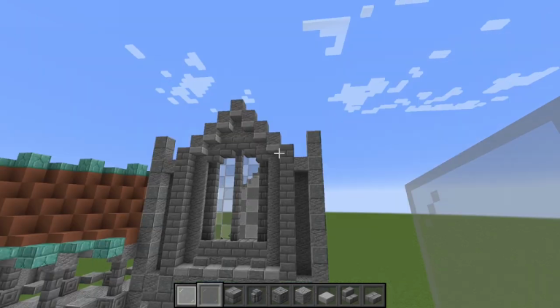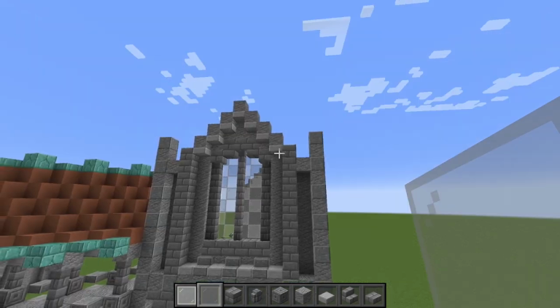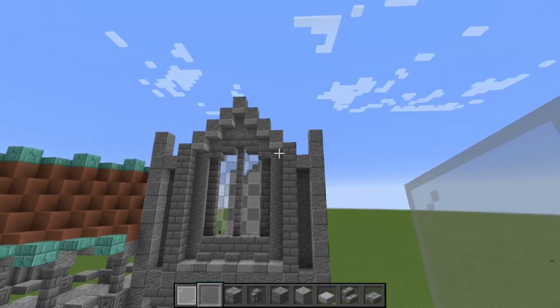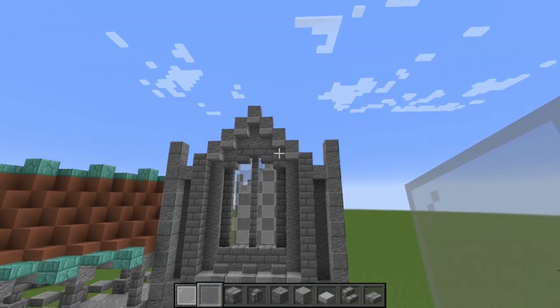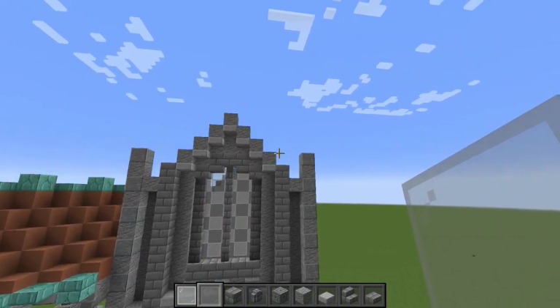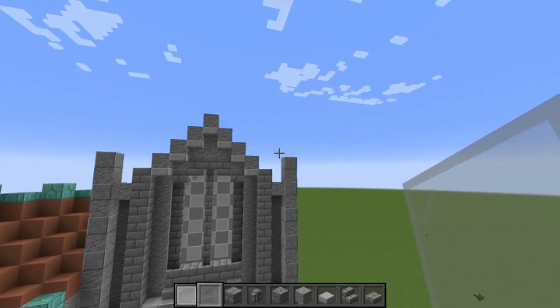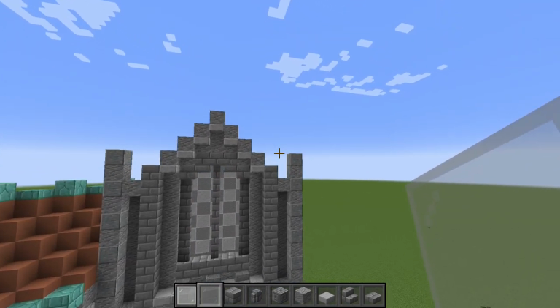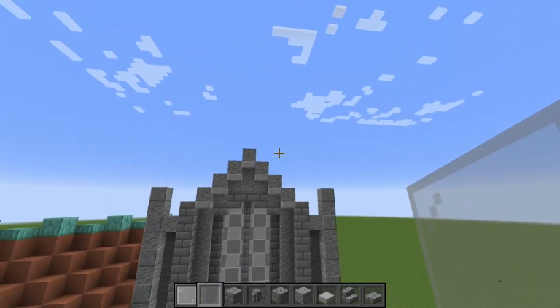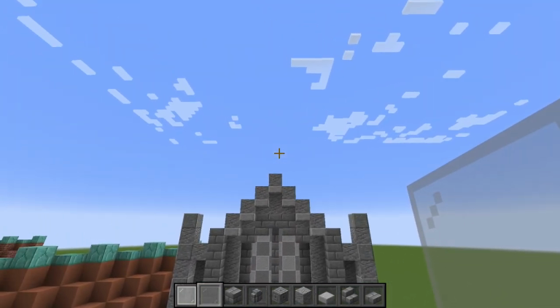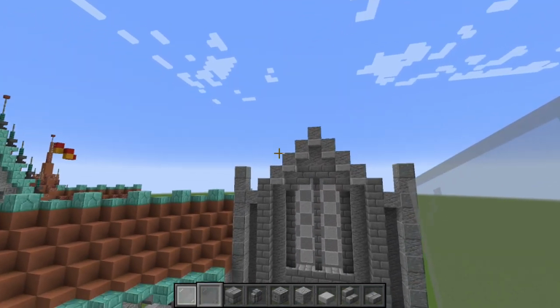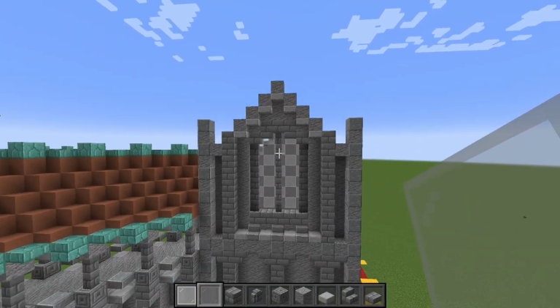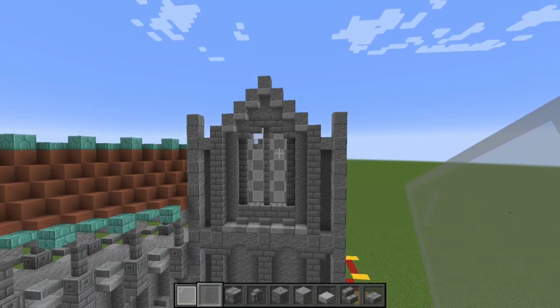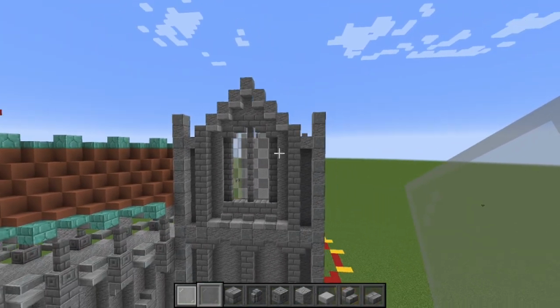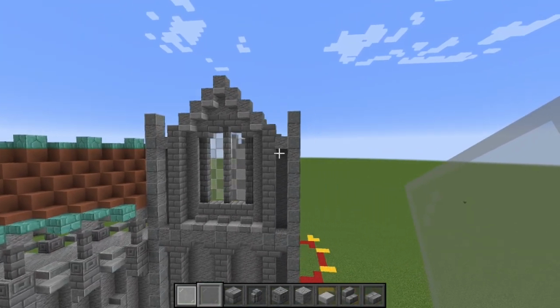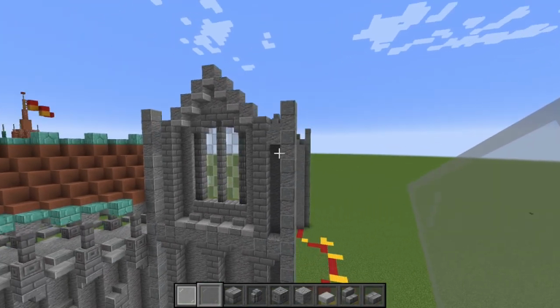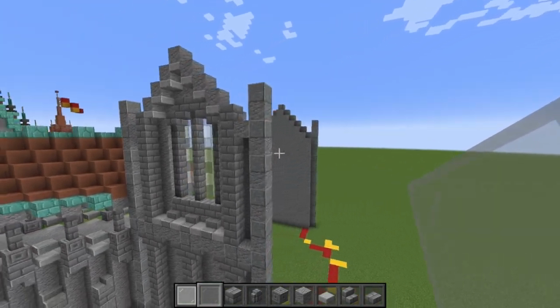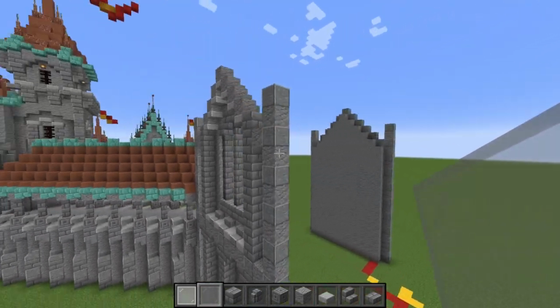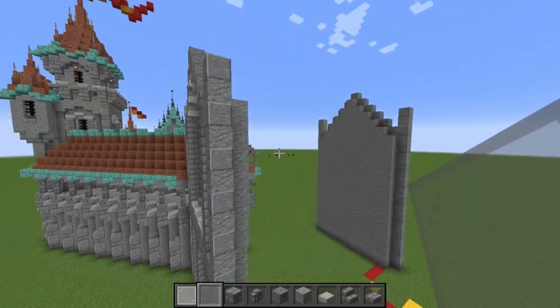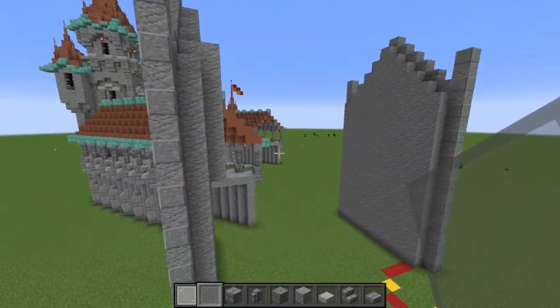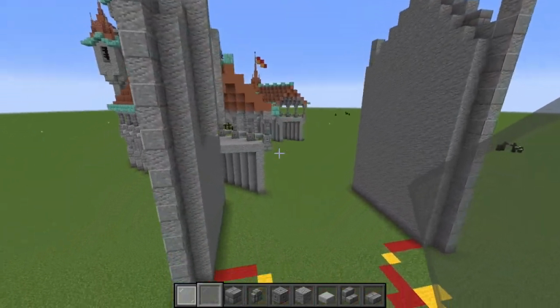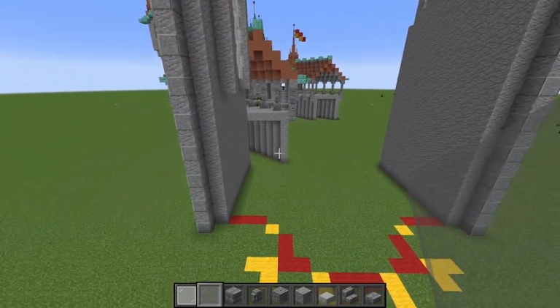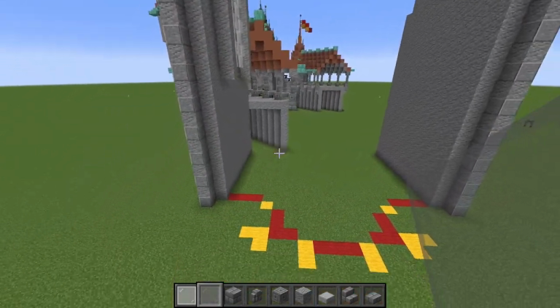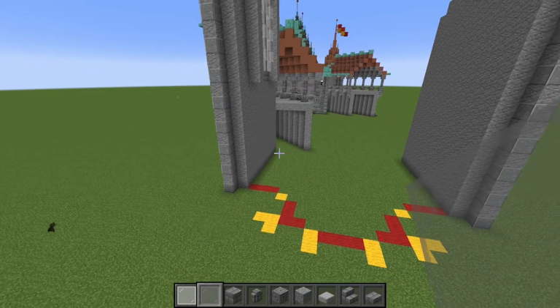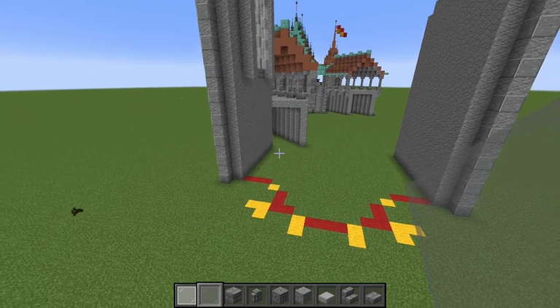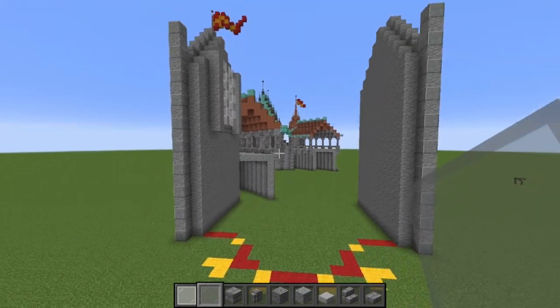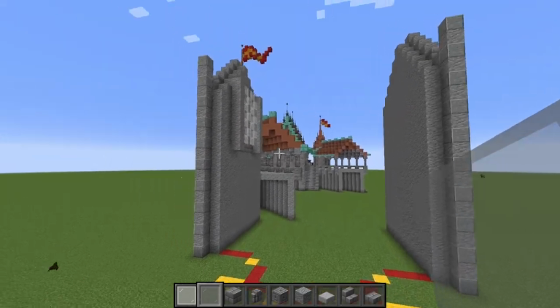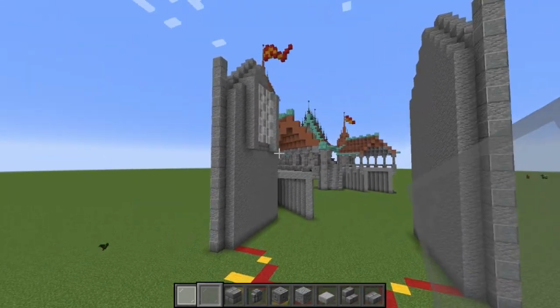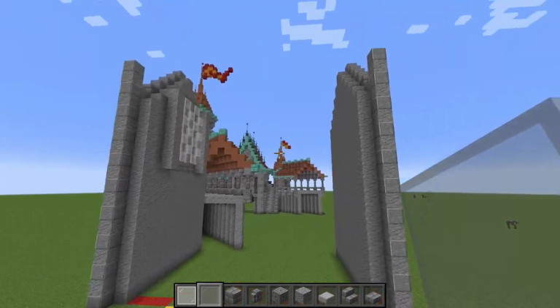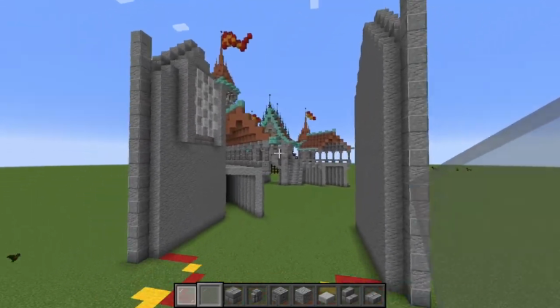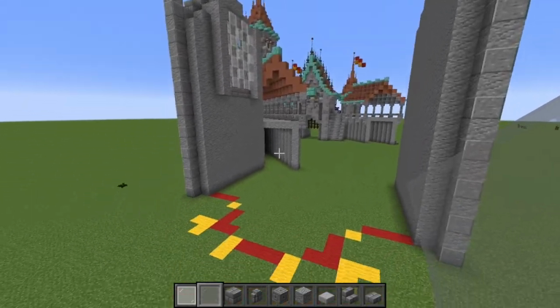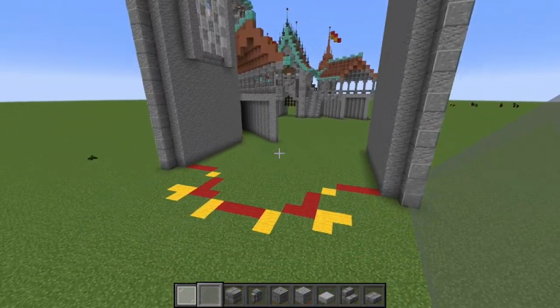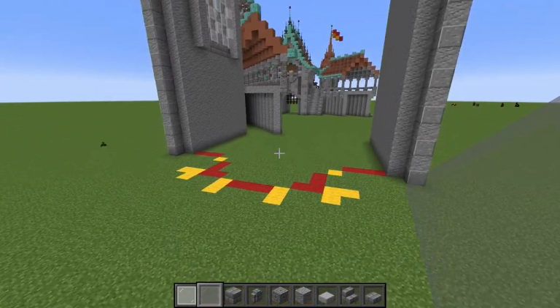There are a few more details we're going to want to add for the roof here later on, but we'll handle that when we start actually building the roof — we've got two more walls to build.